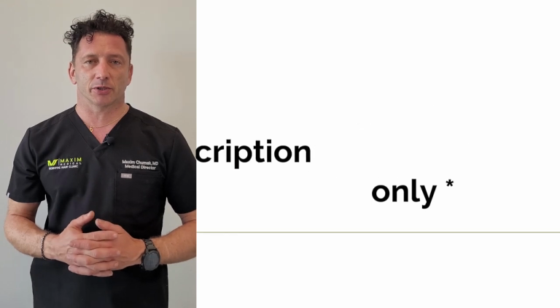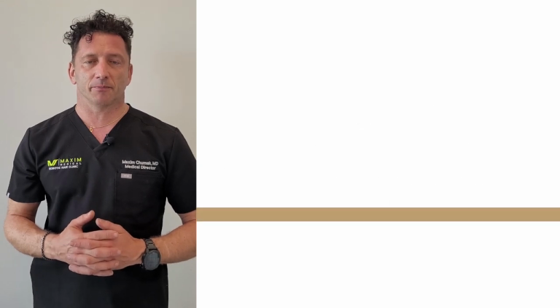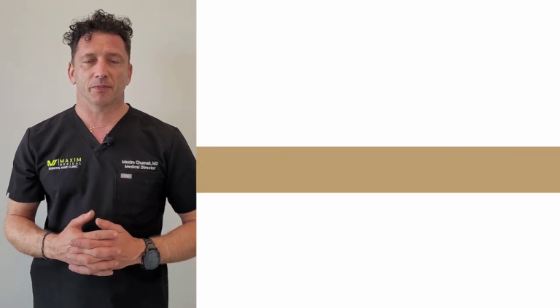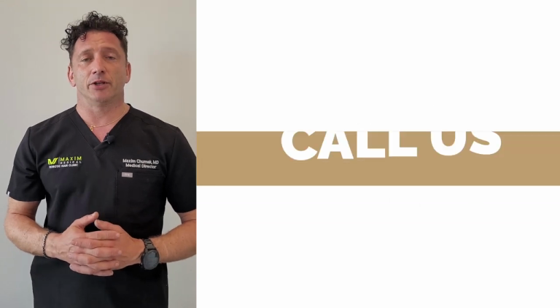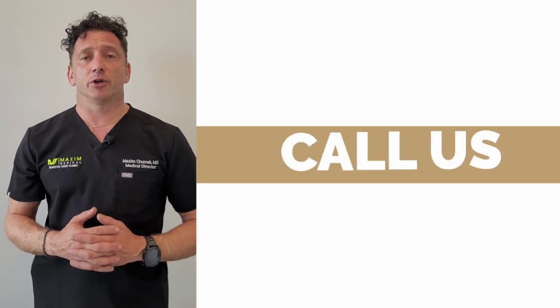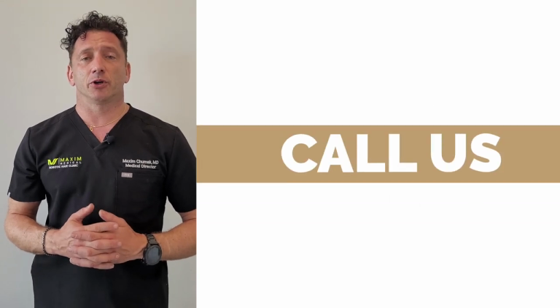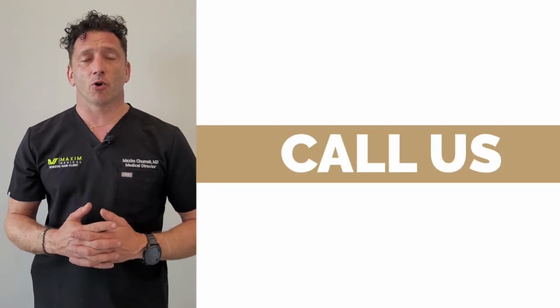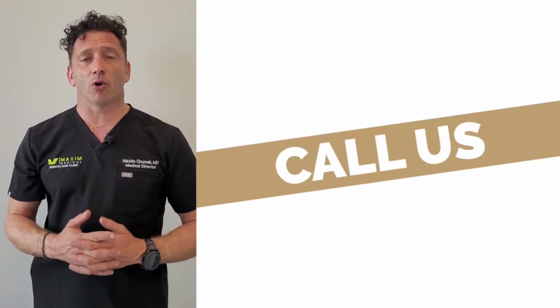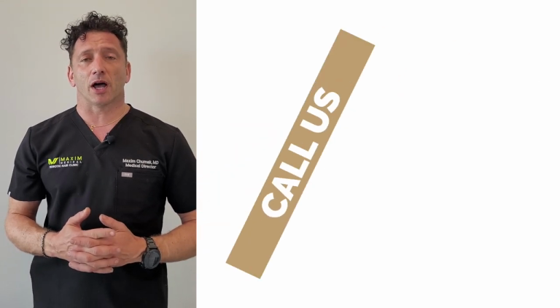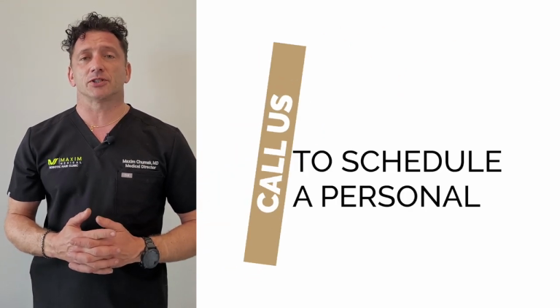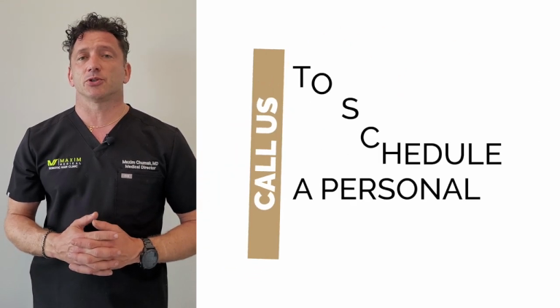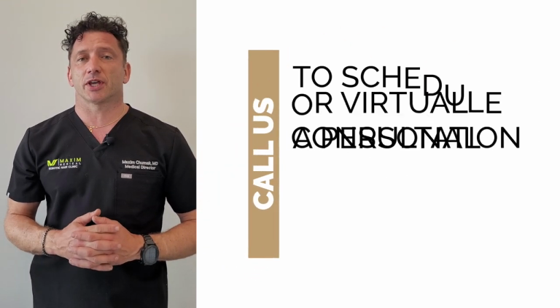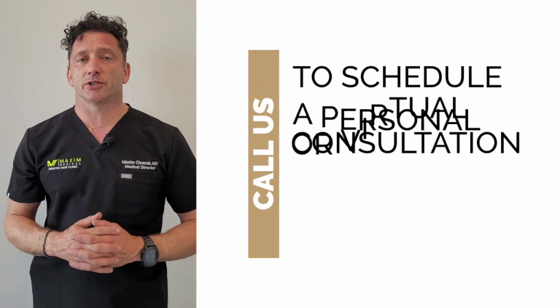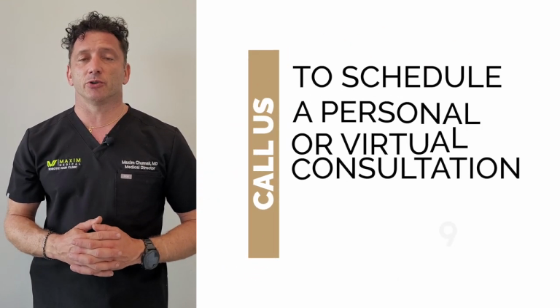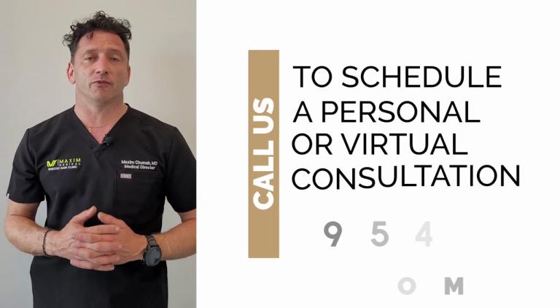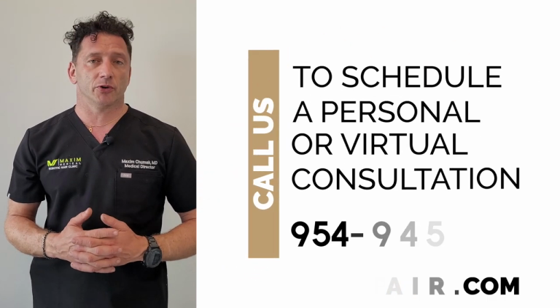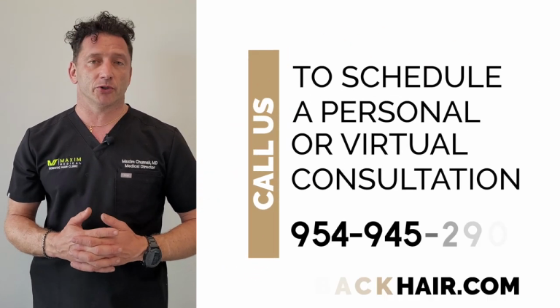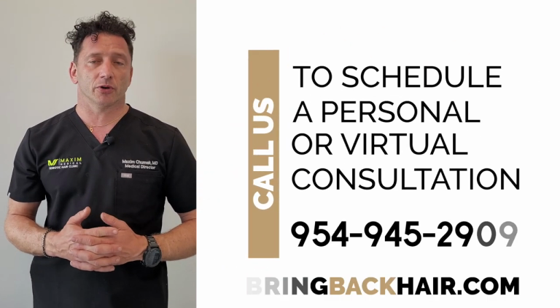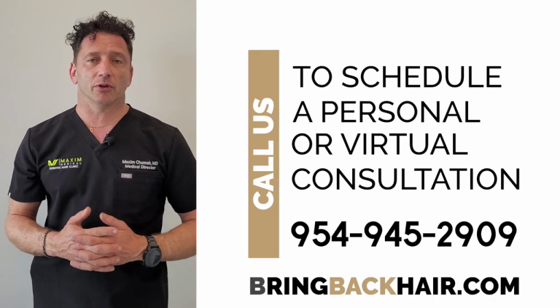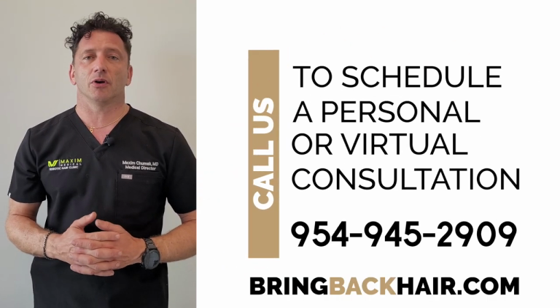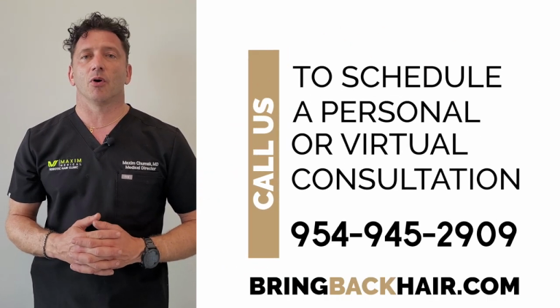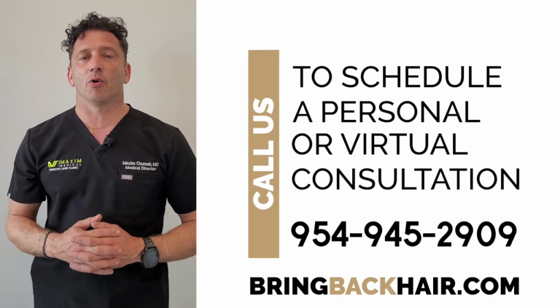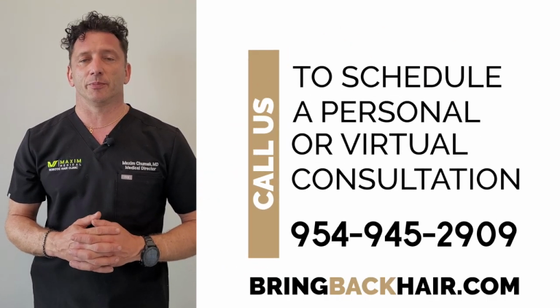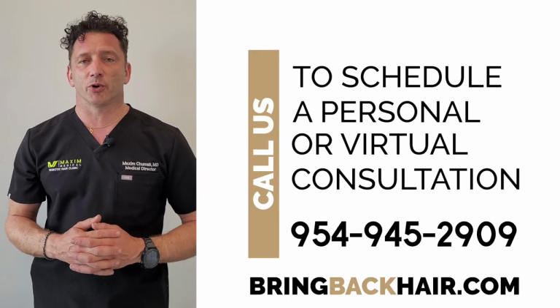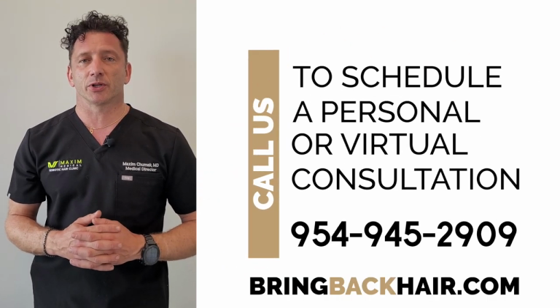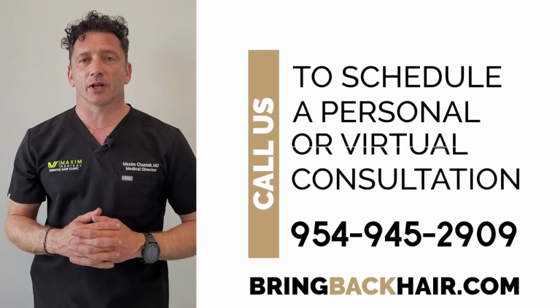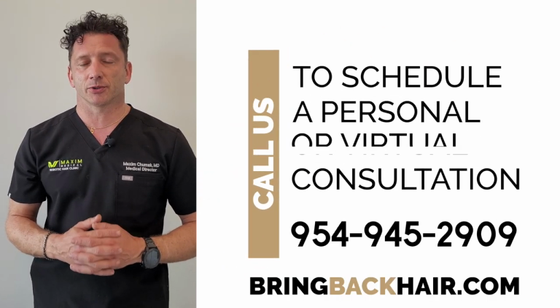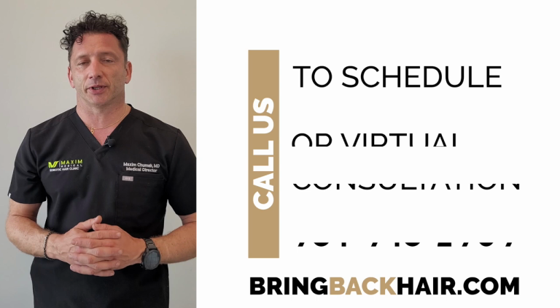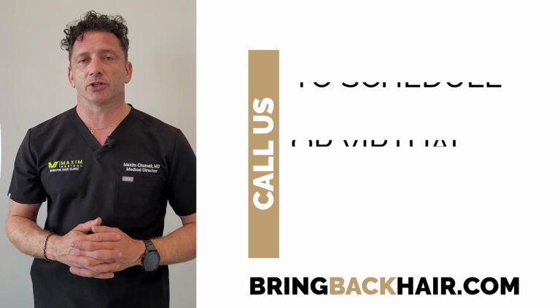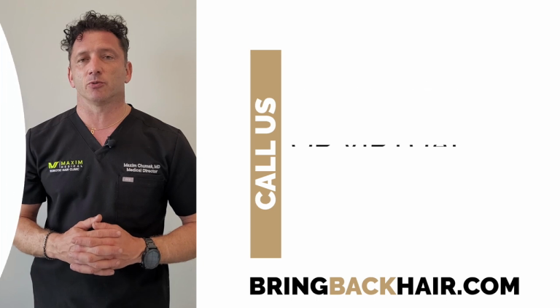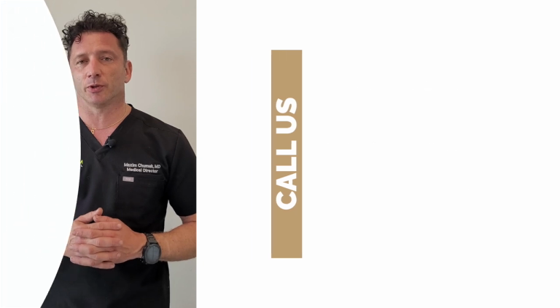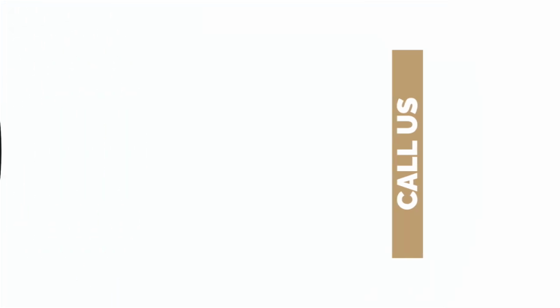You can call us to schedule your virtual or in-person consultation with me.